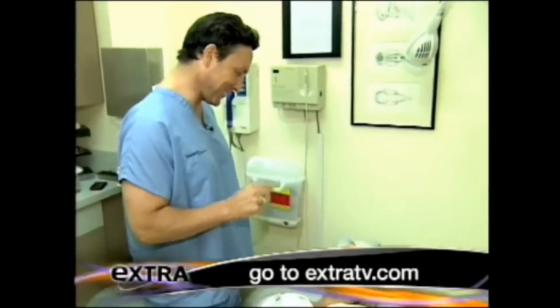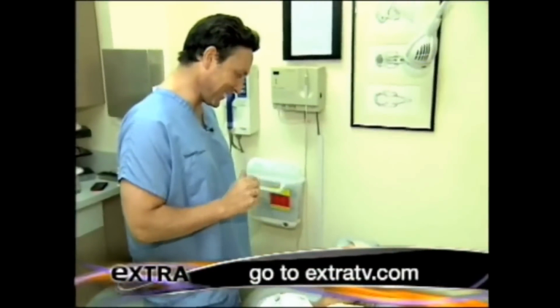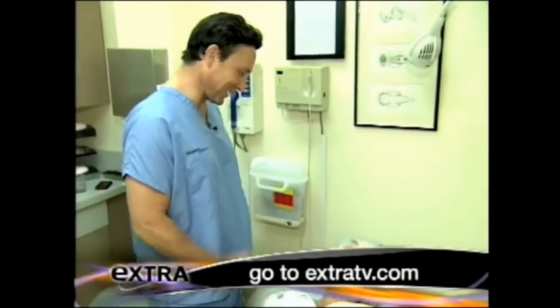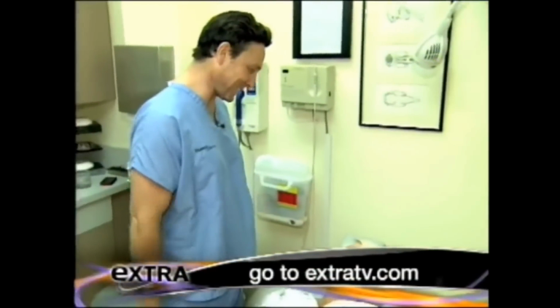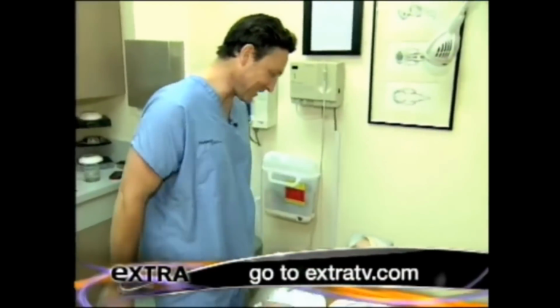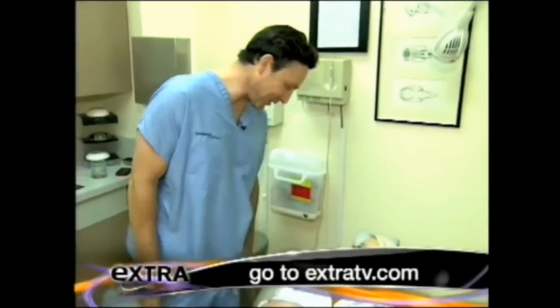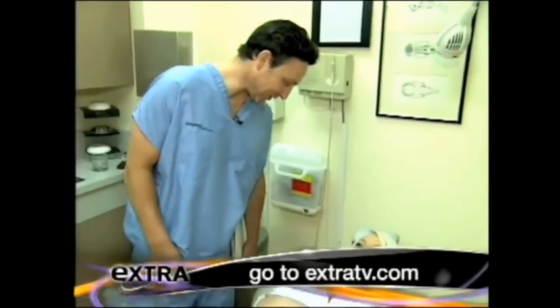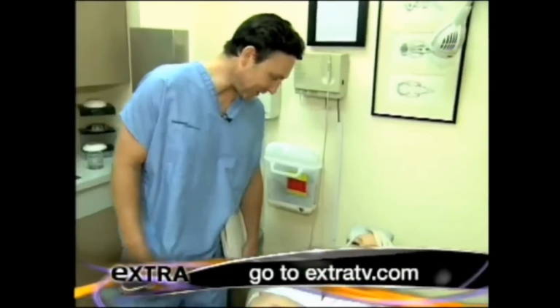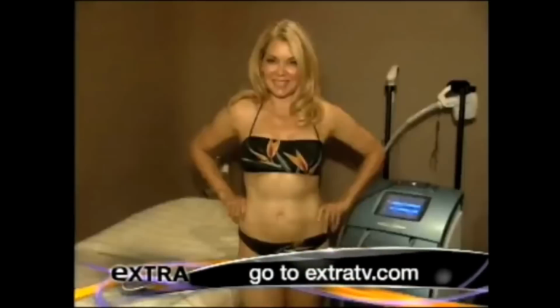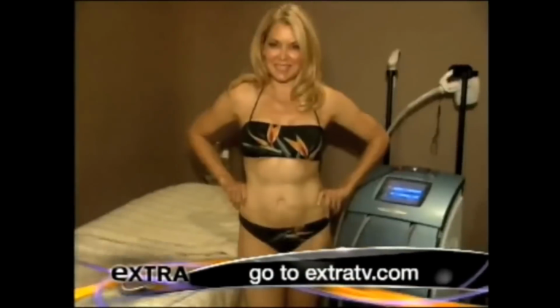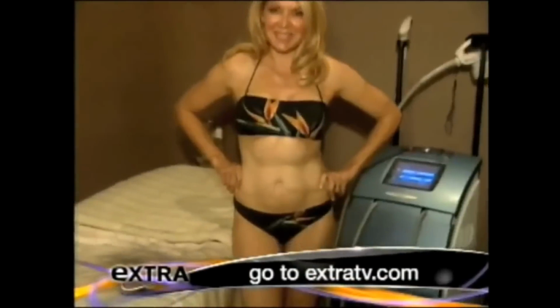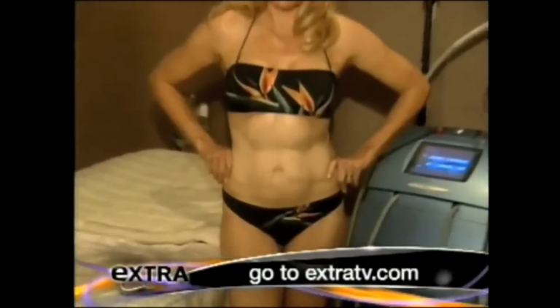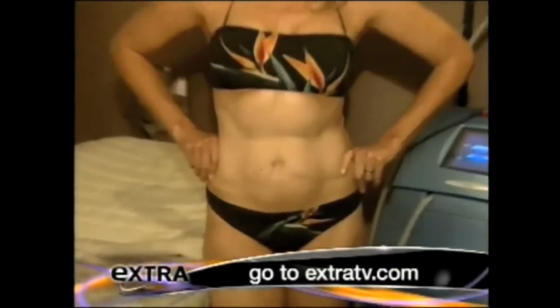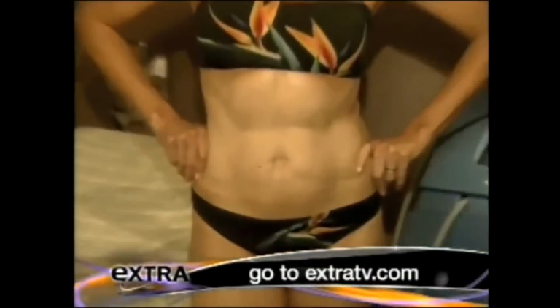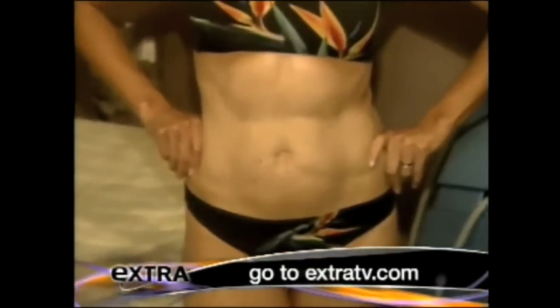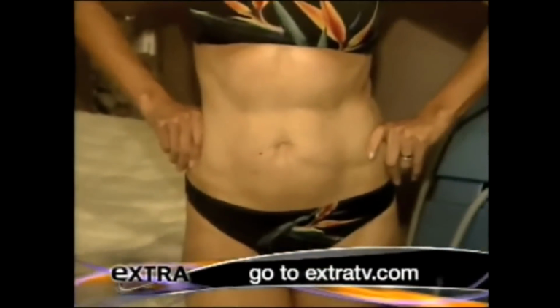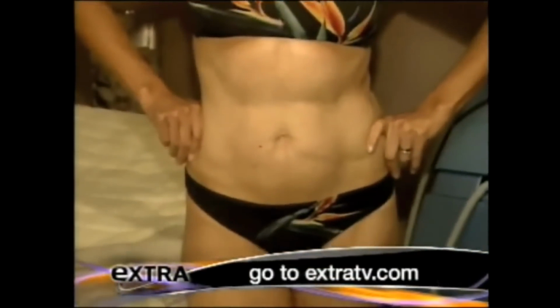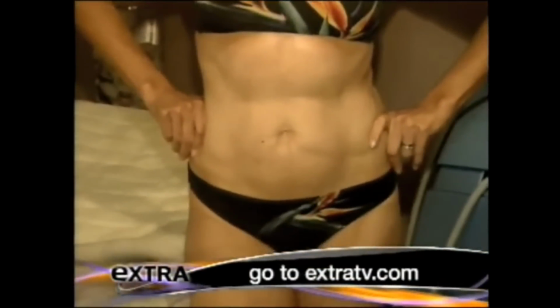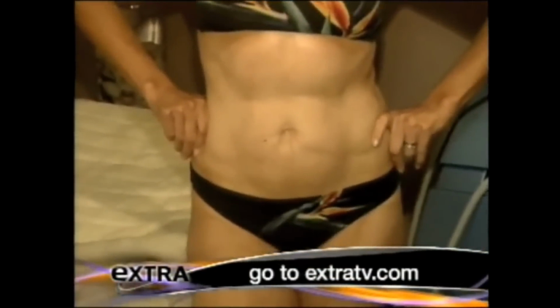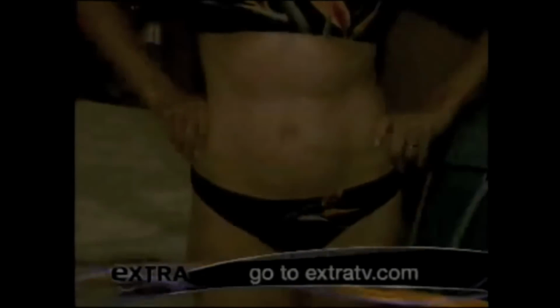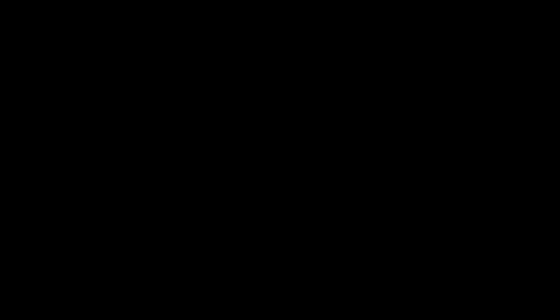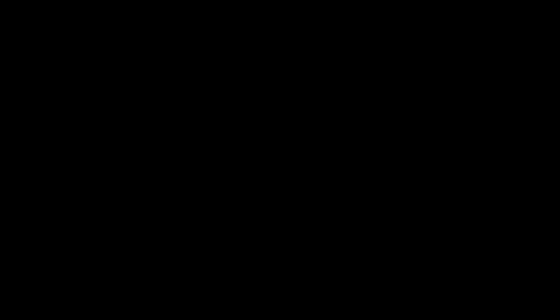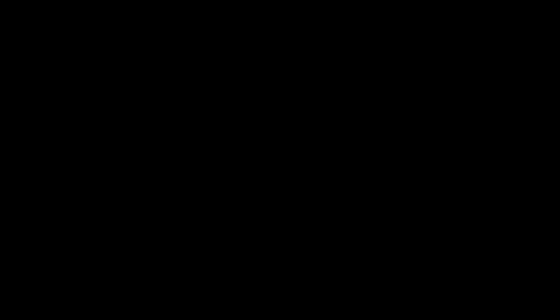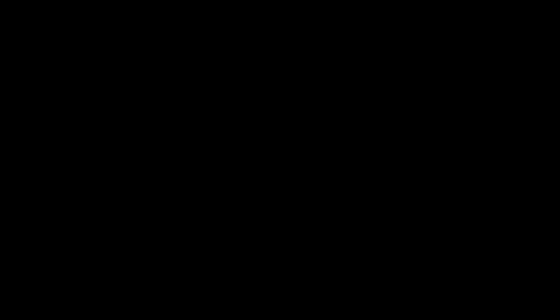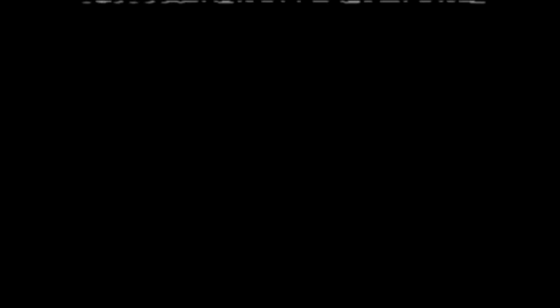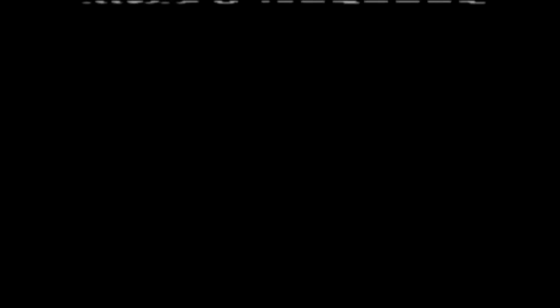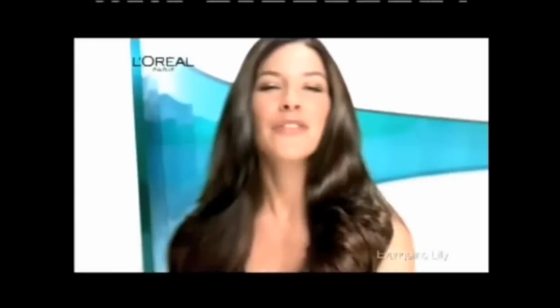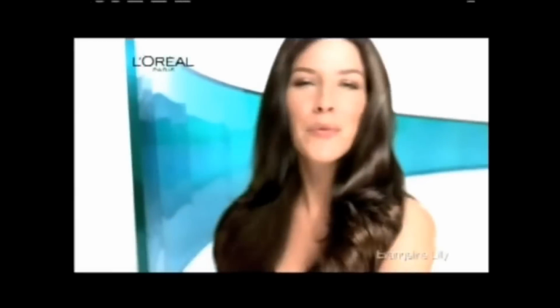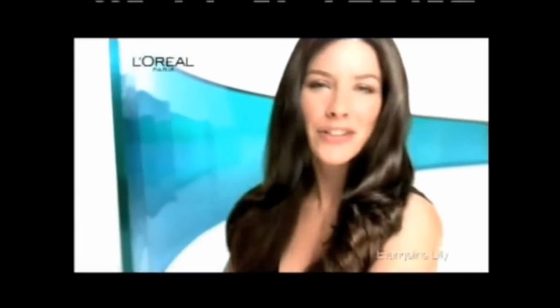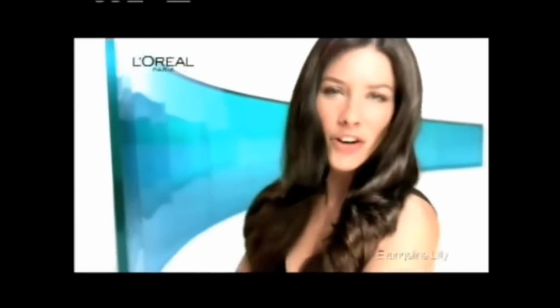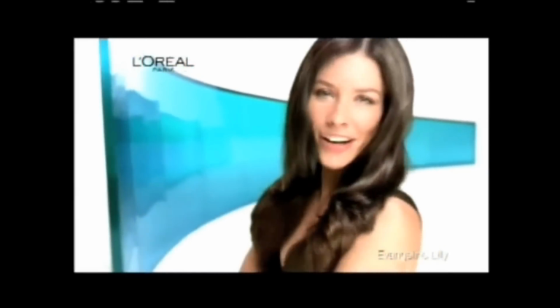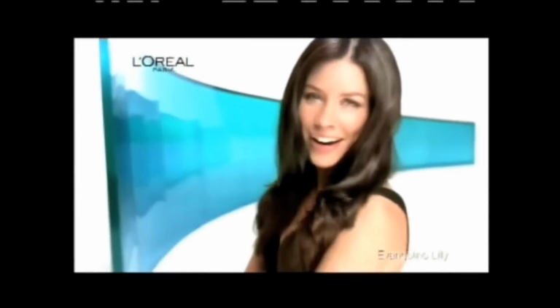Check out the before and after online. Get the cutting-edge science behind these miracle treatments at extratv.com.